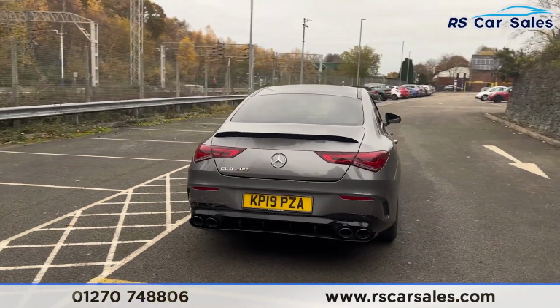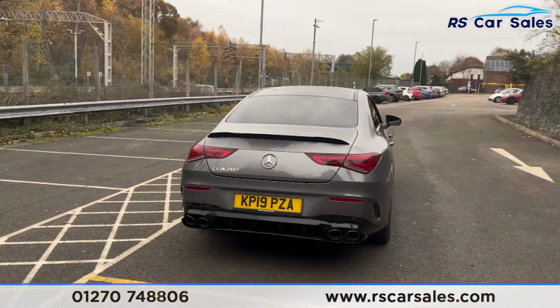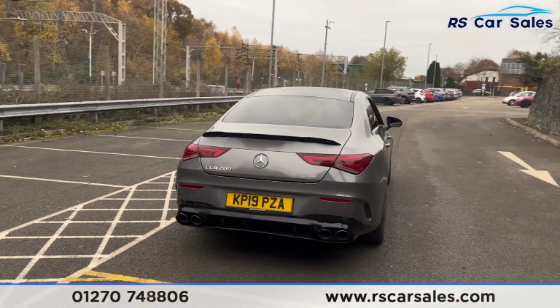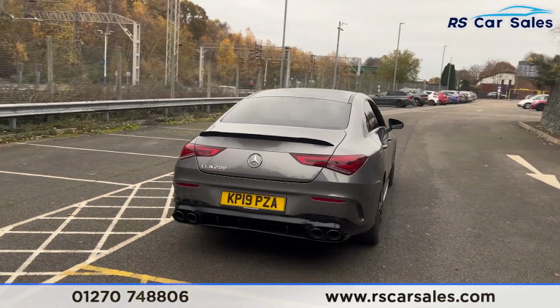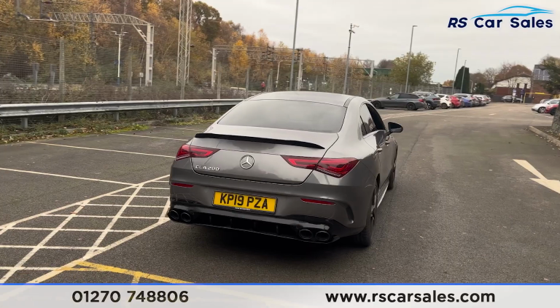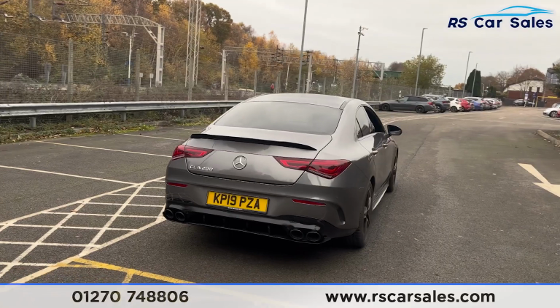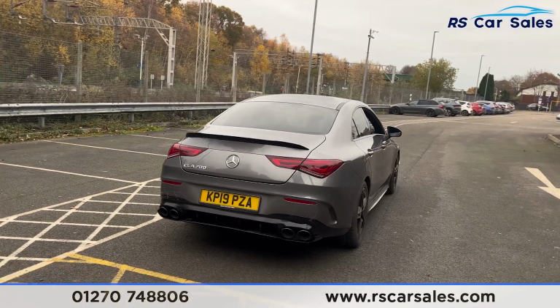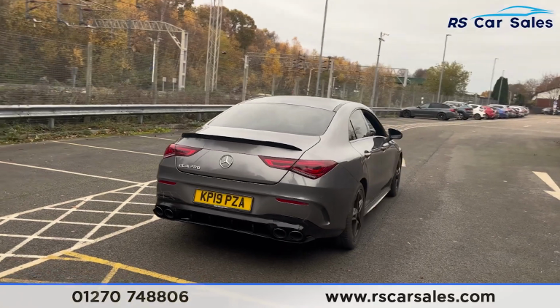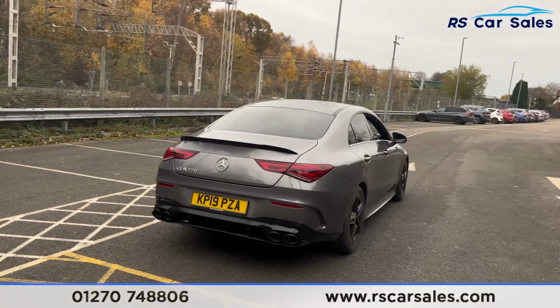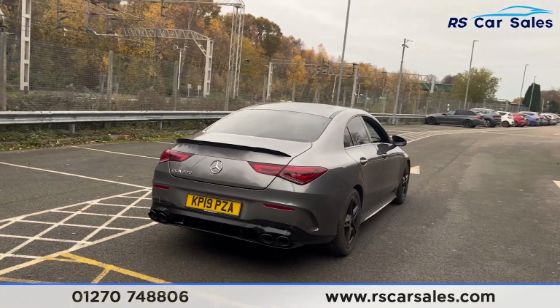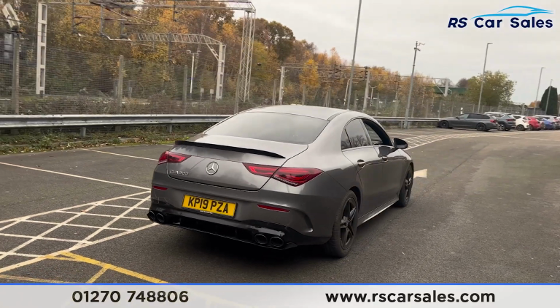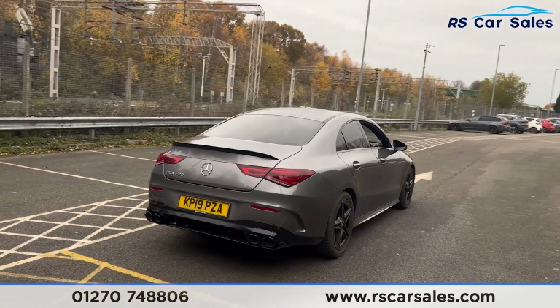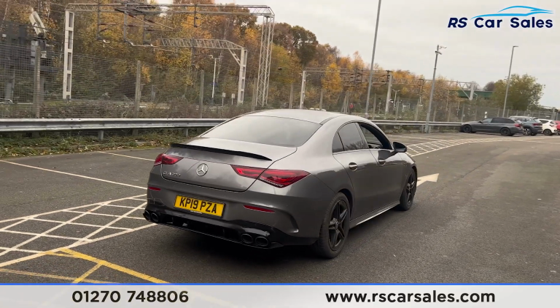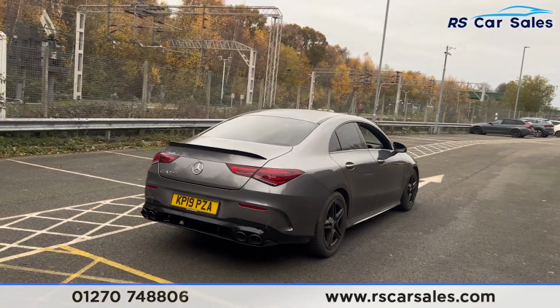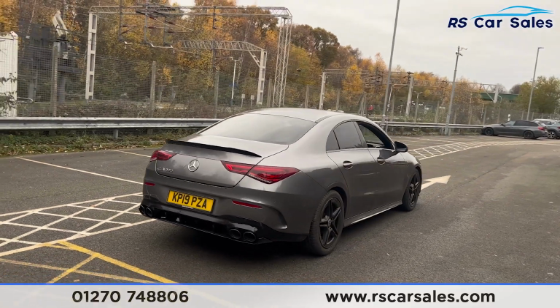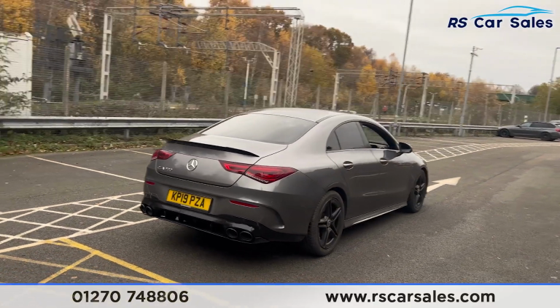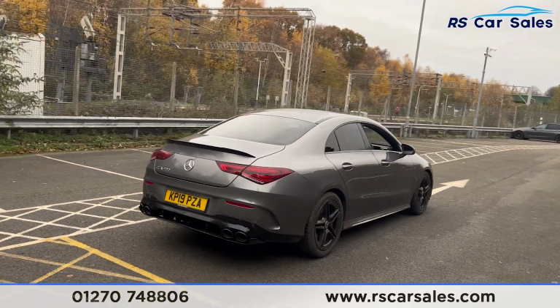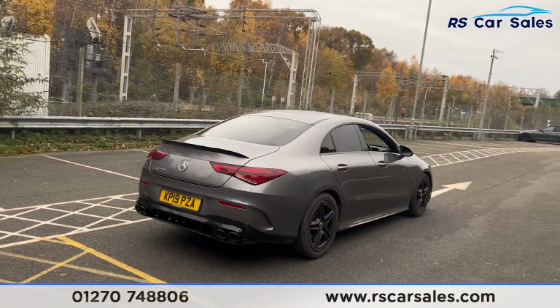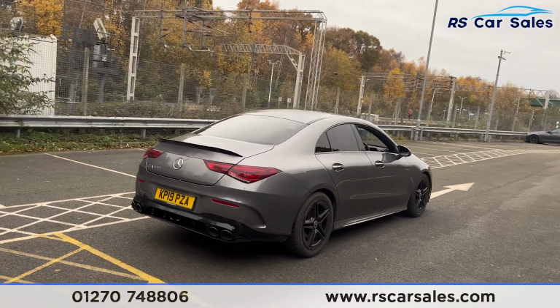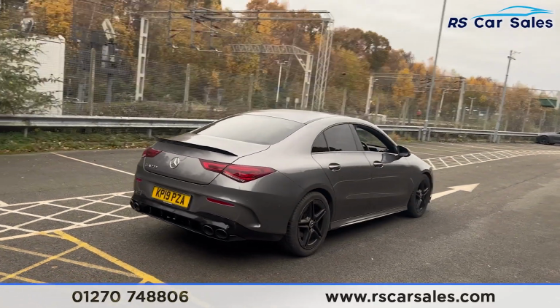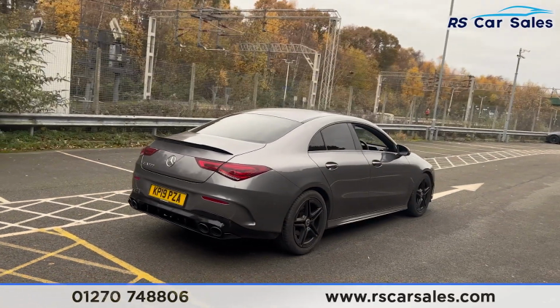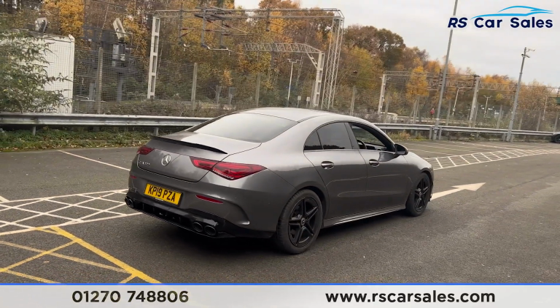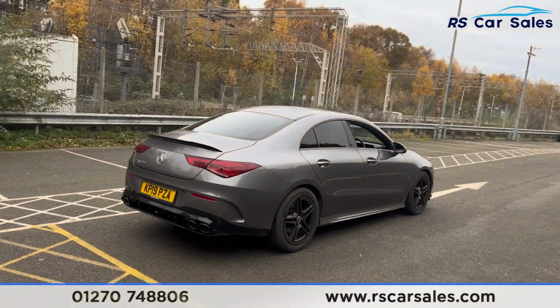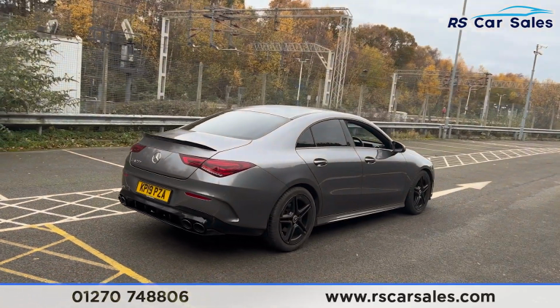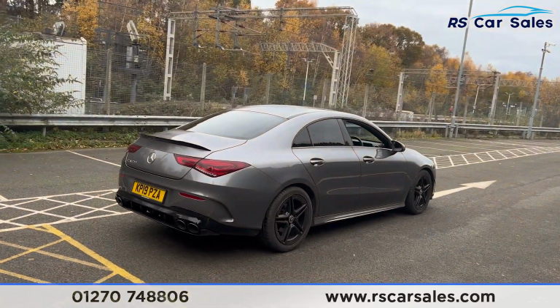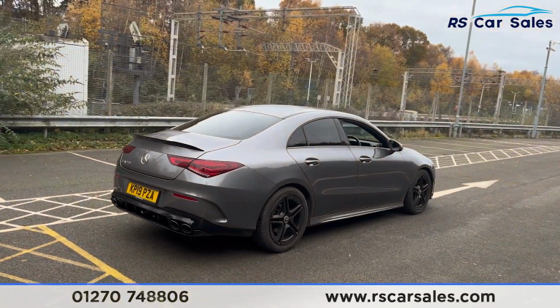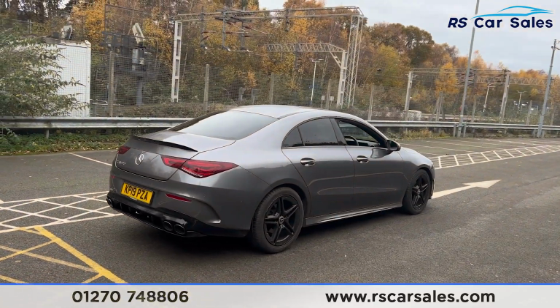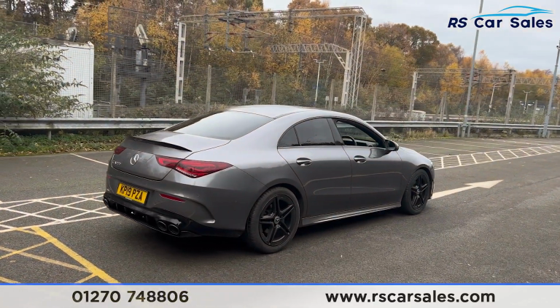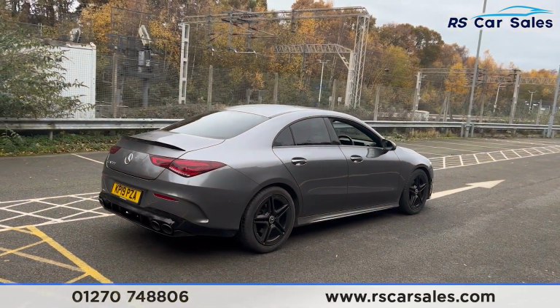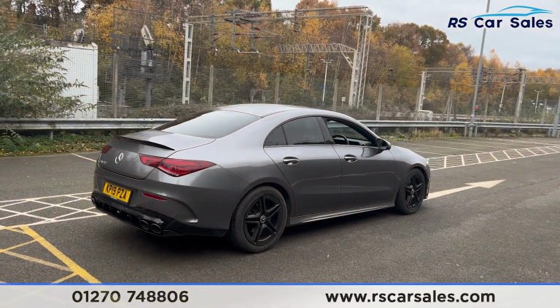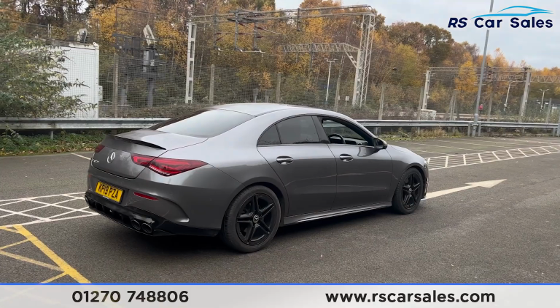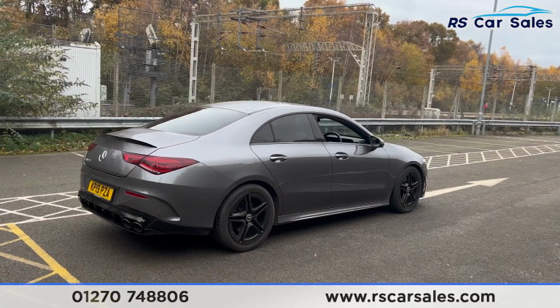Walking back around to the driver's side, you find this vehicle is free from any major marks, dents, or scratches.